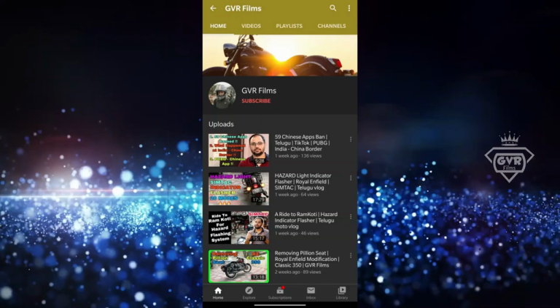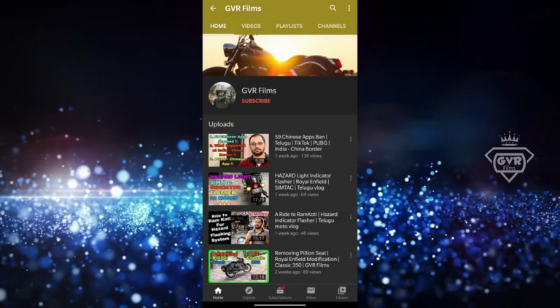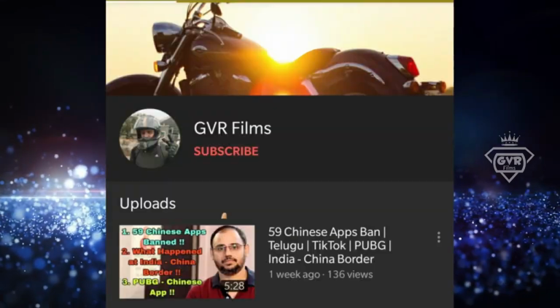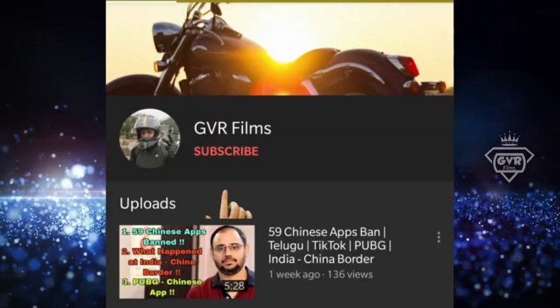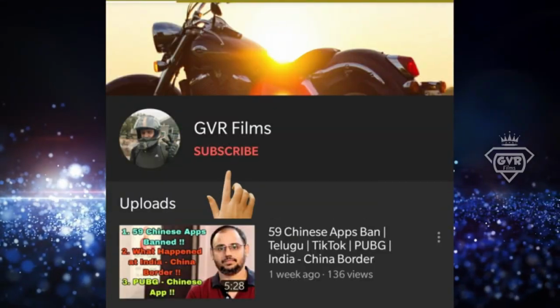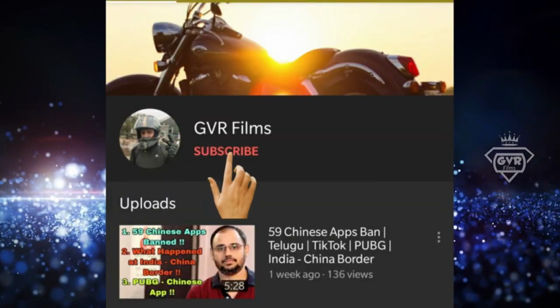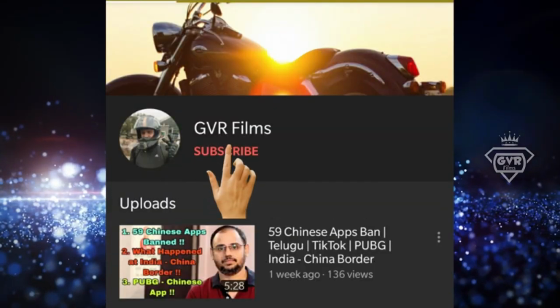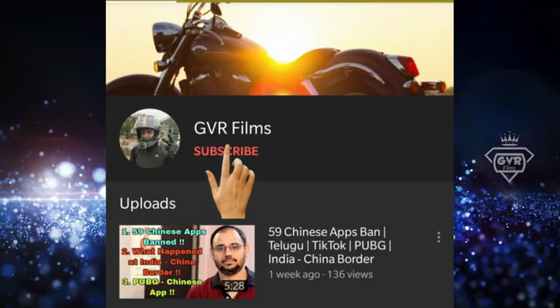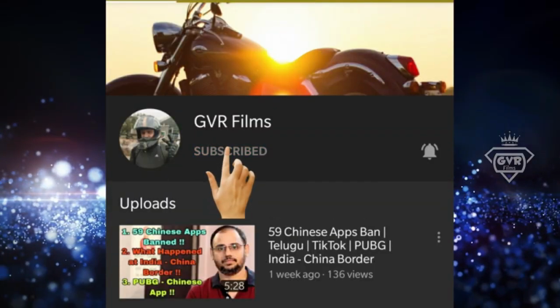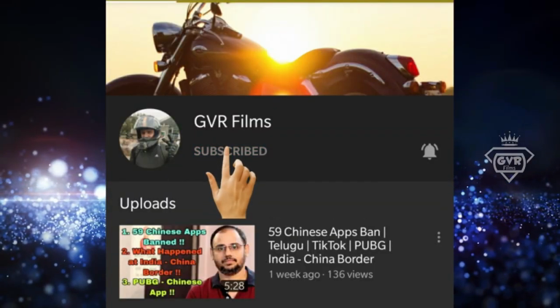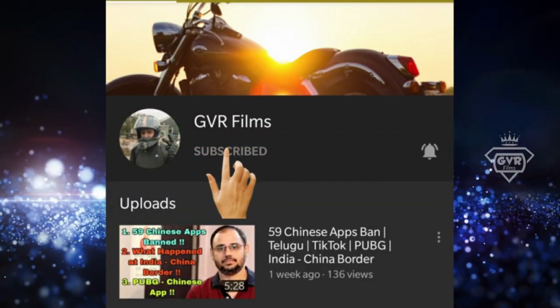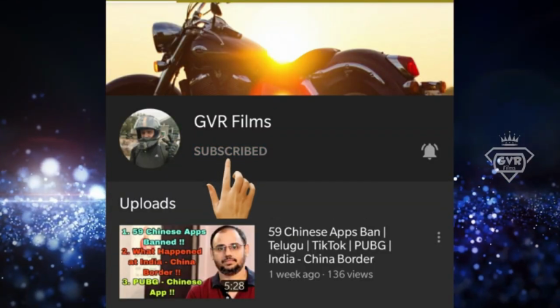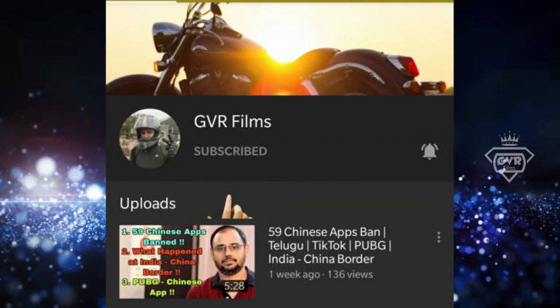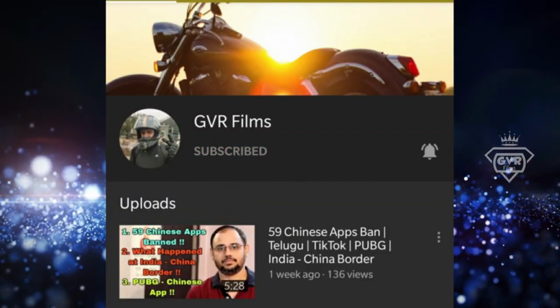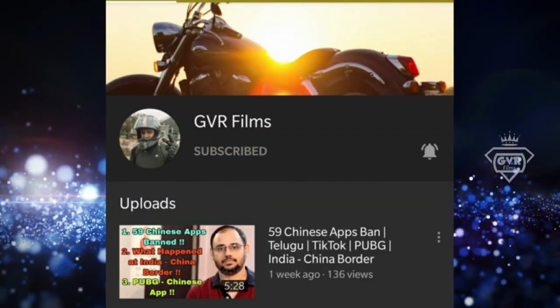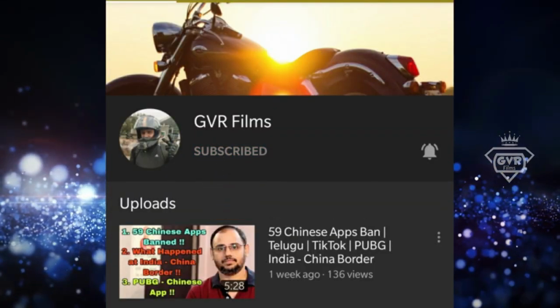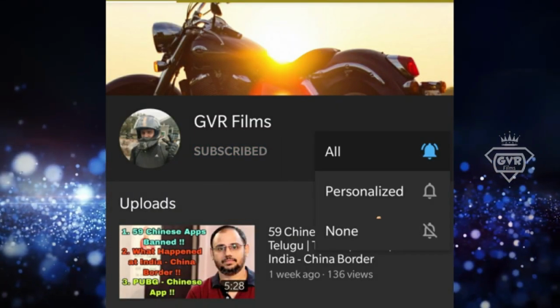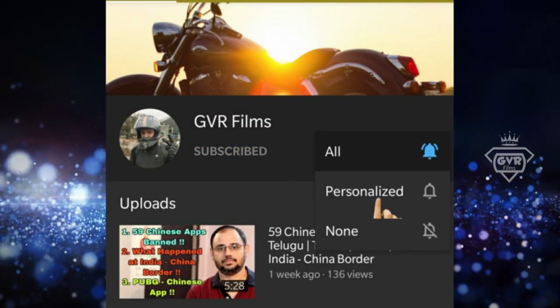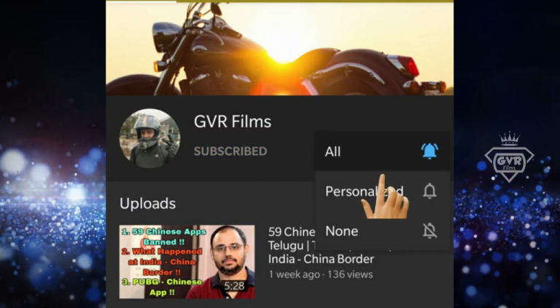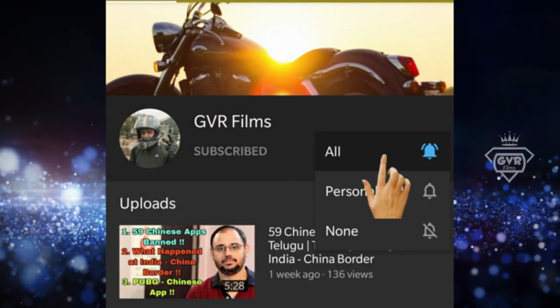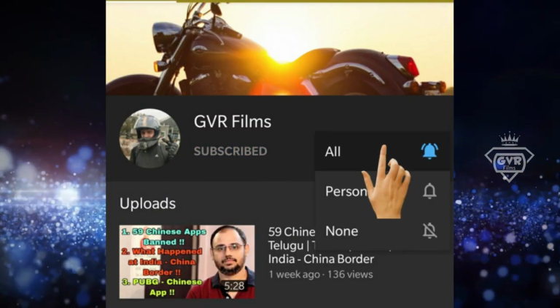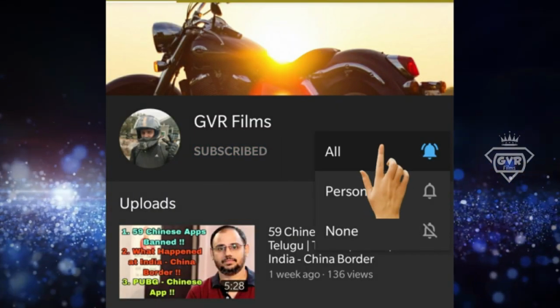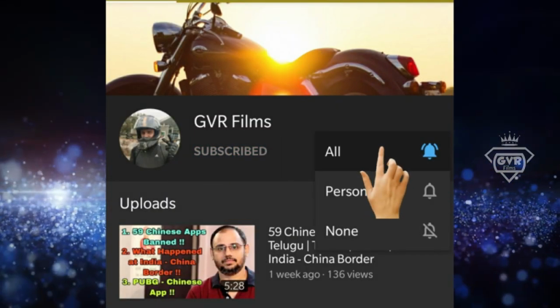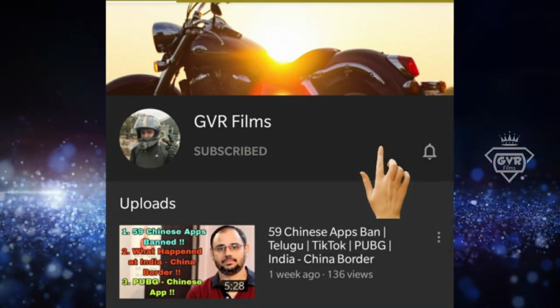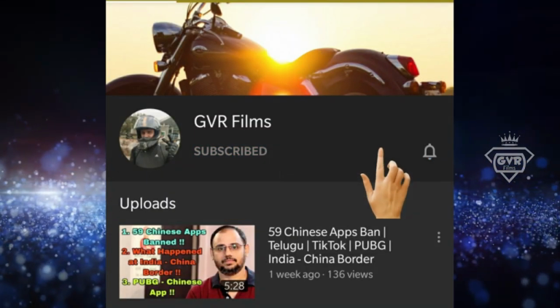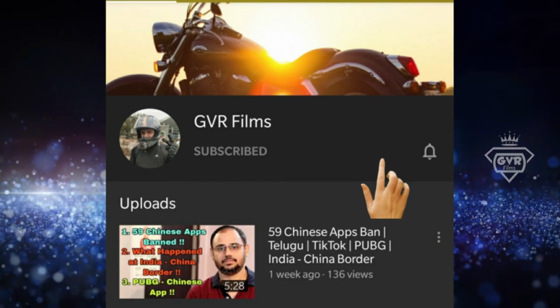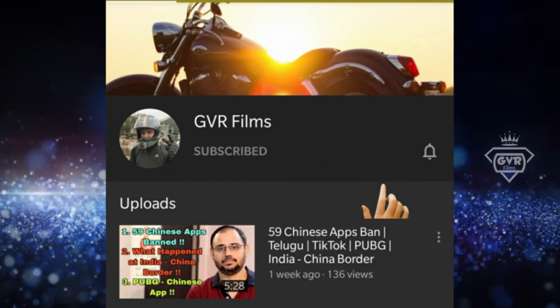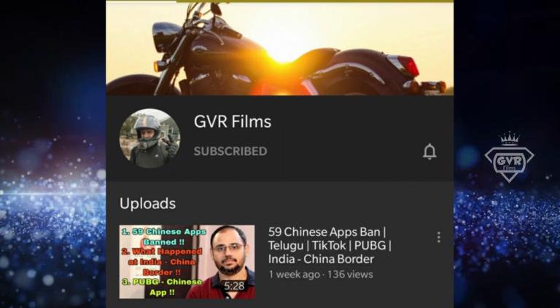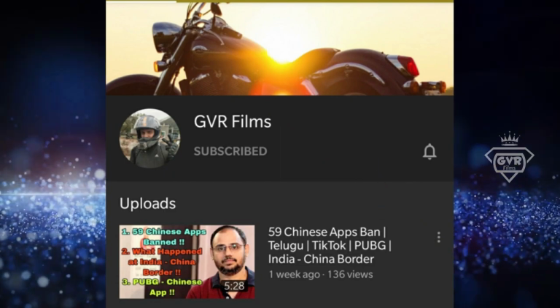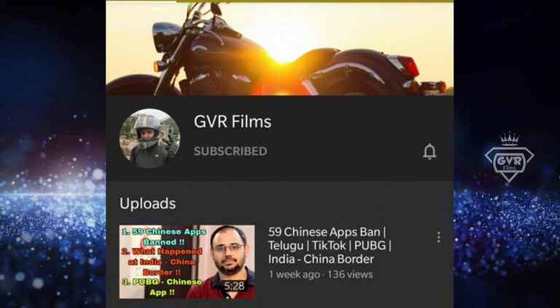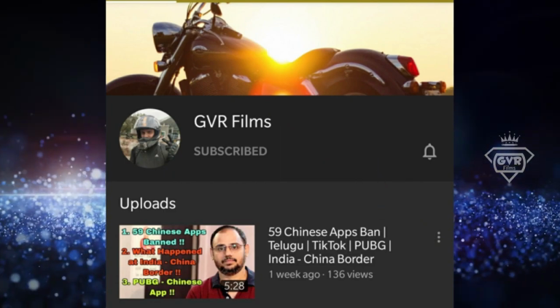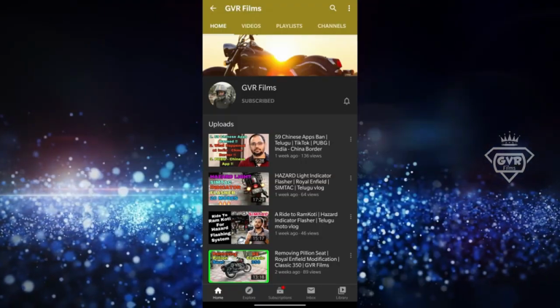Subscribe to GVR Films channel and press the bell icon to see biking related videos.